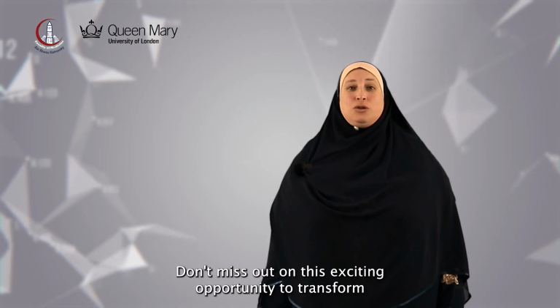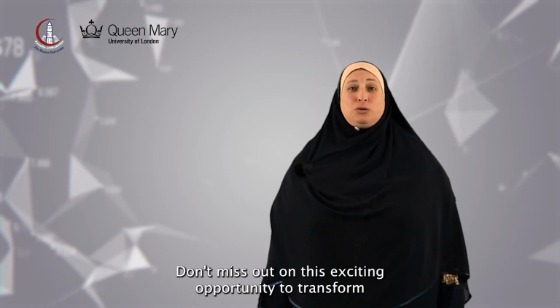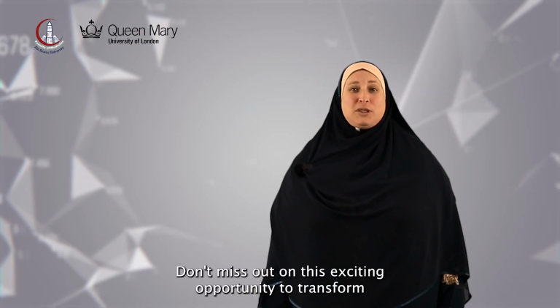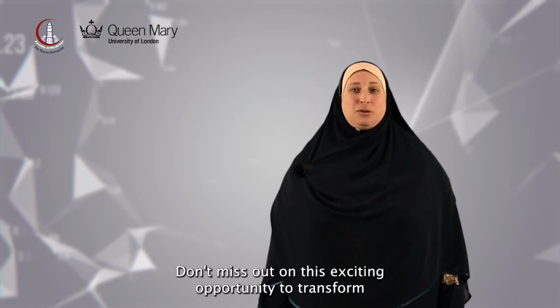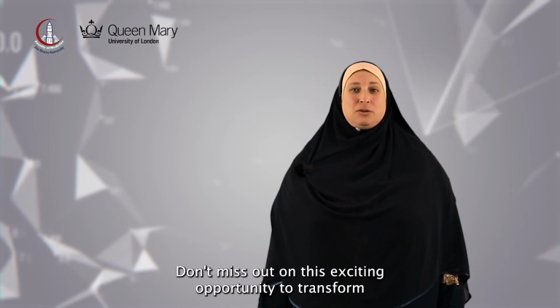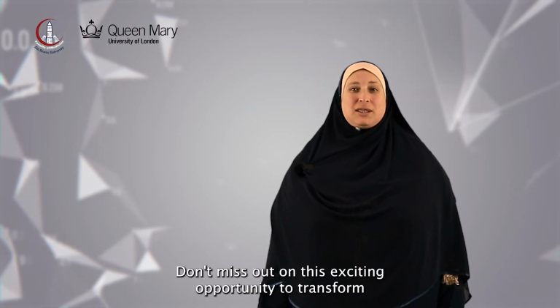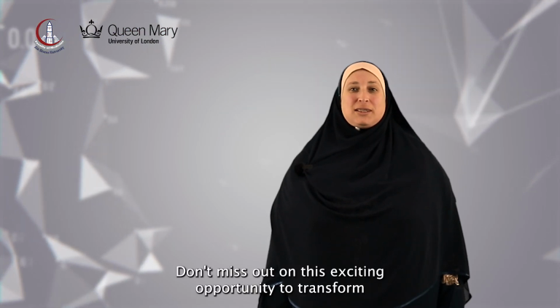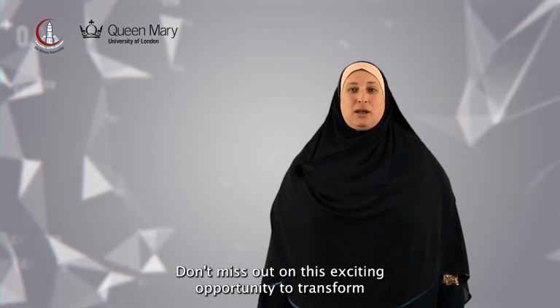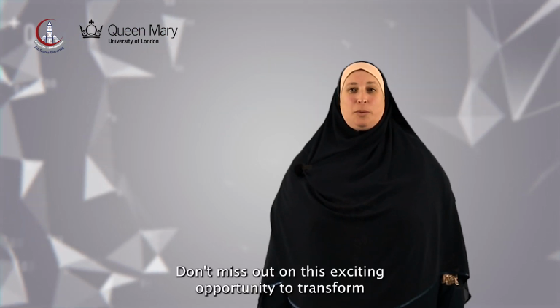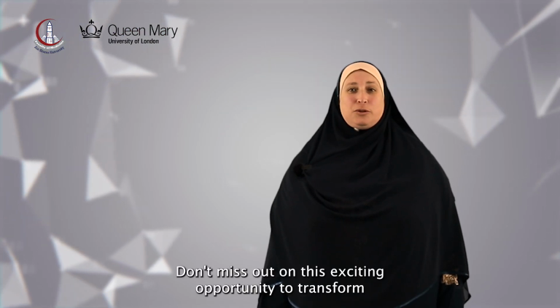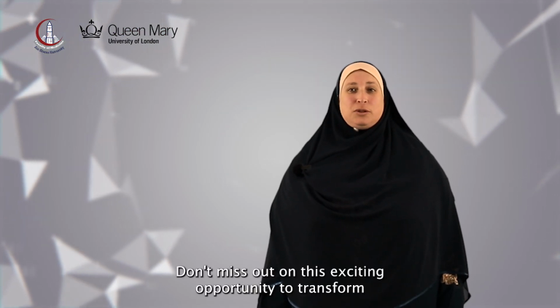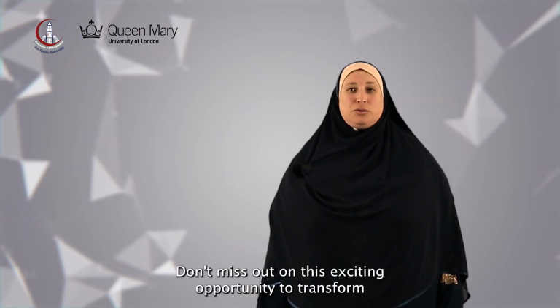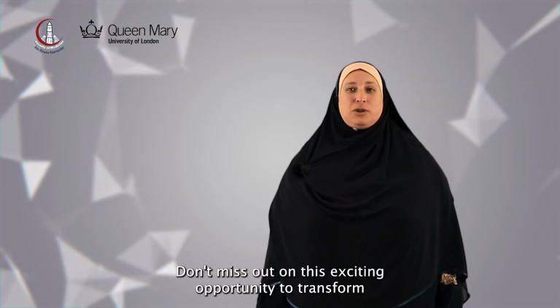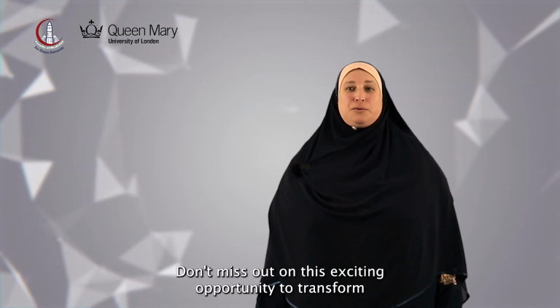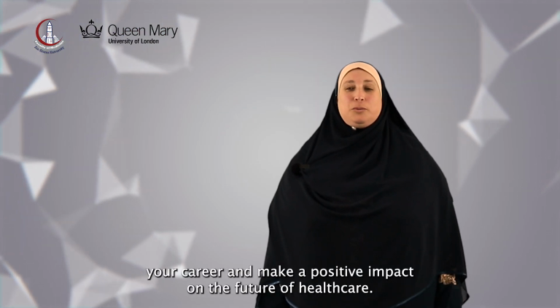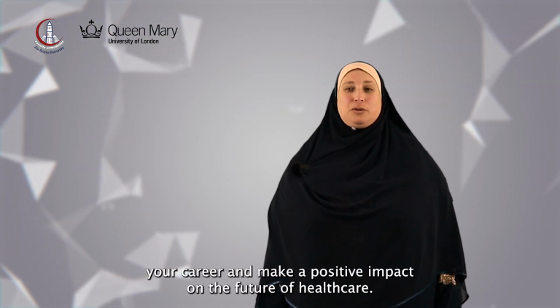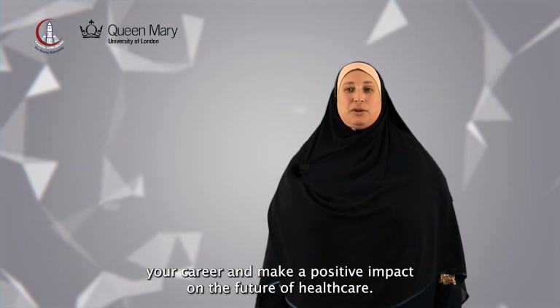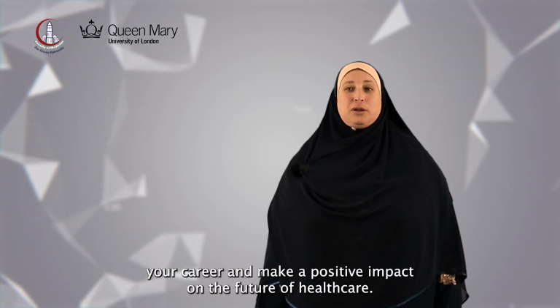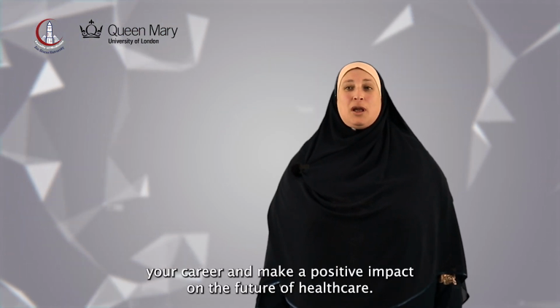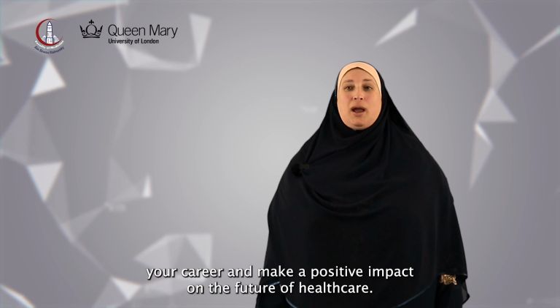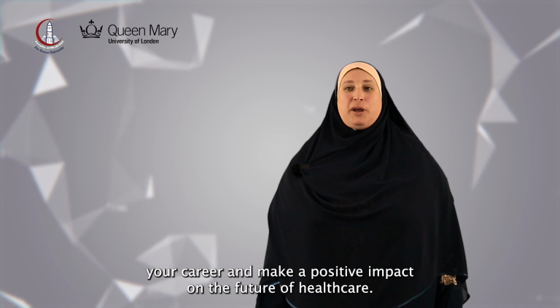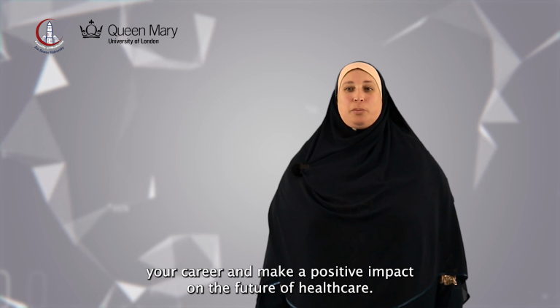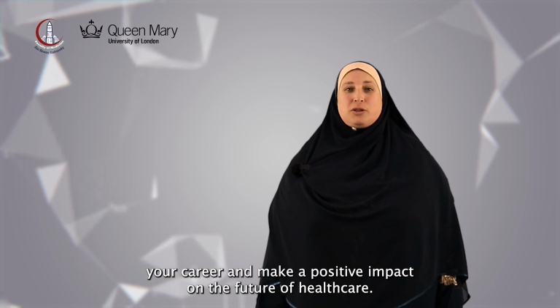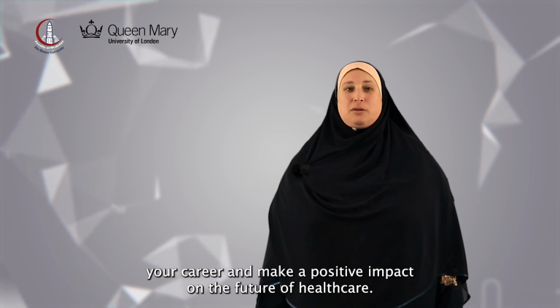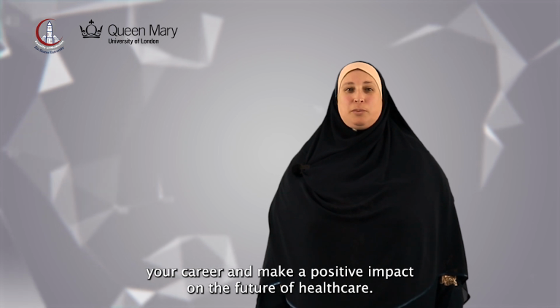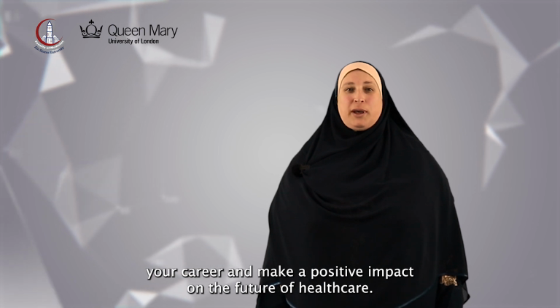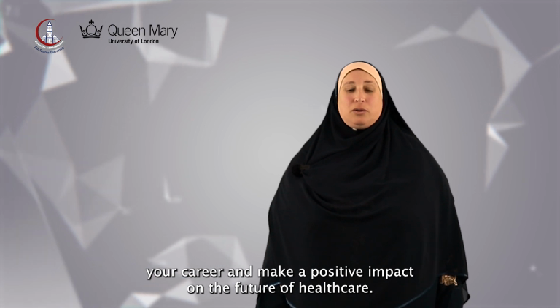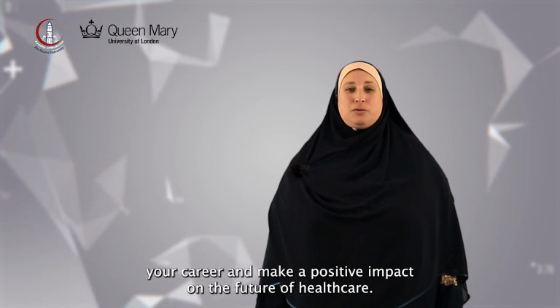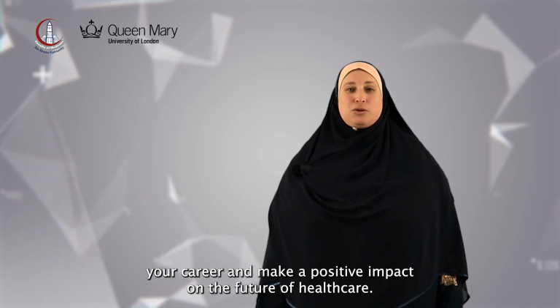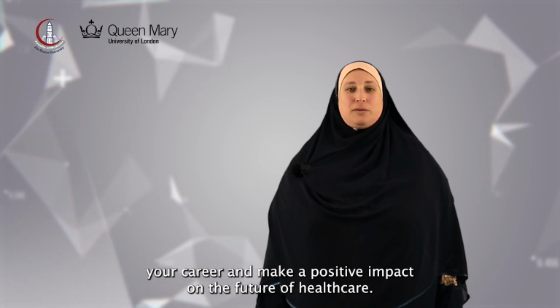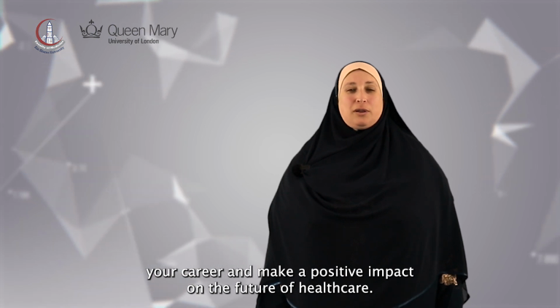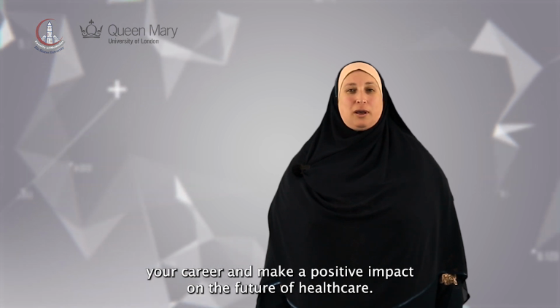Don't miss out on this exciting opportunity to transform your career and make a positive impact on the future of healthcare.